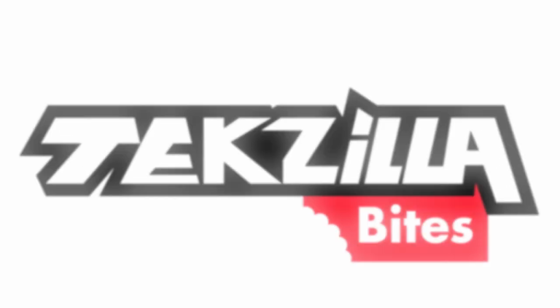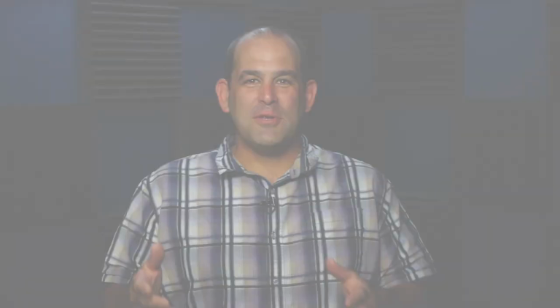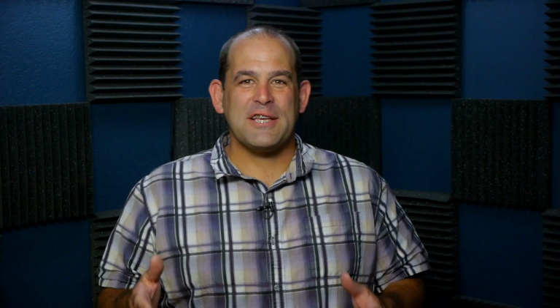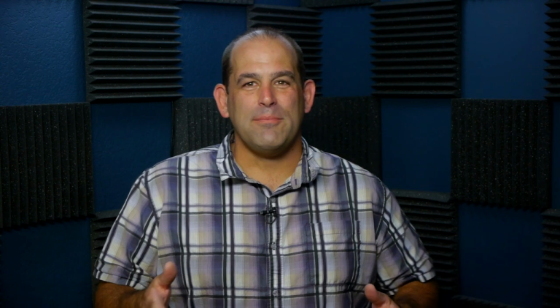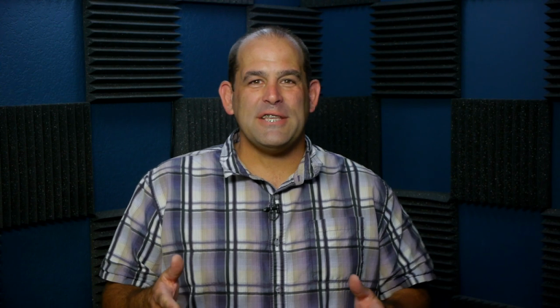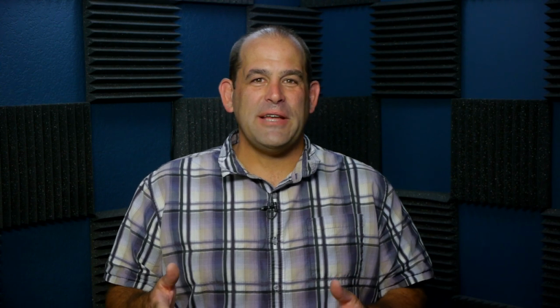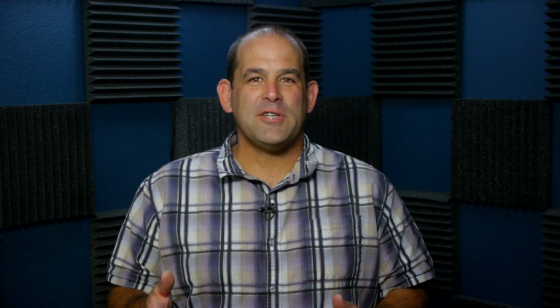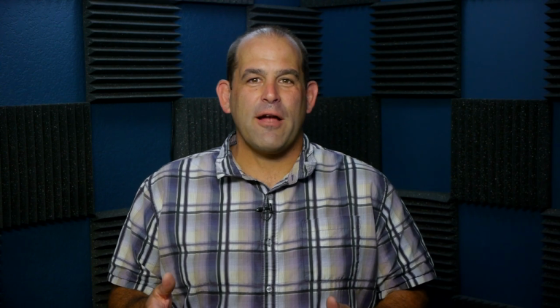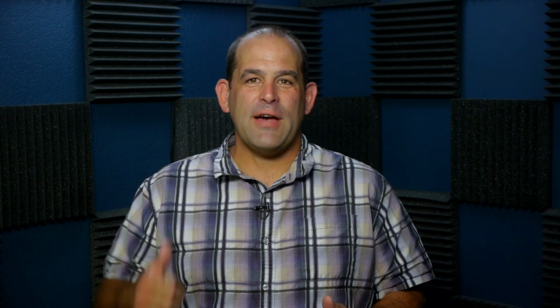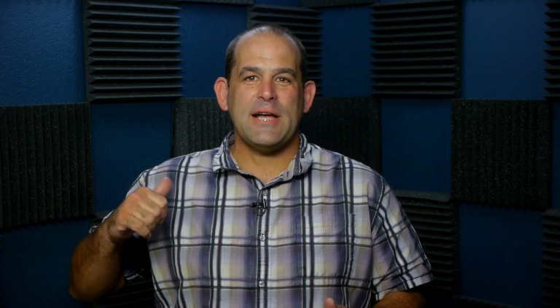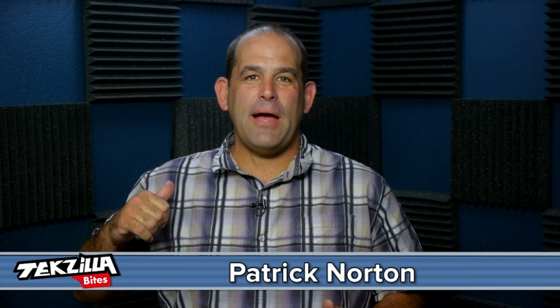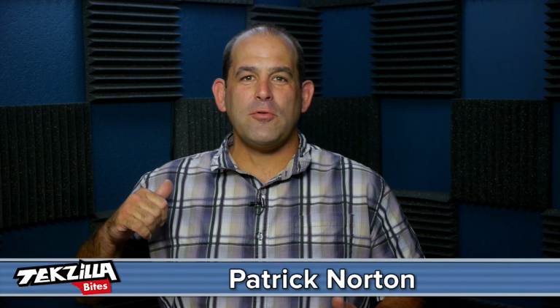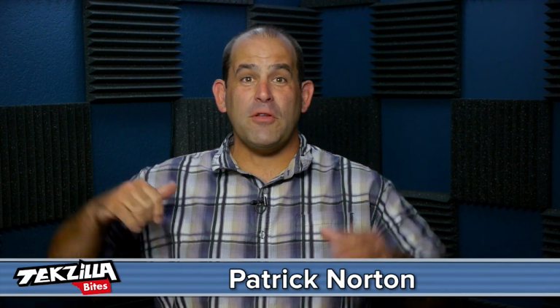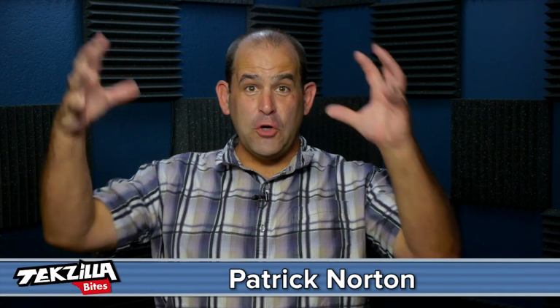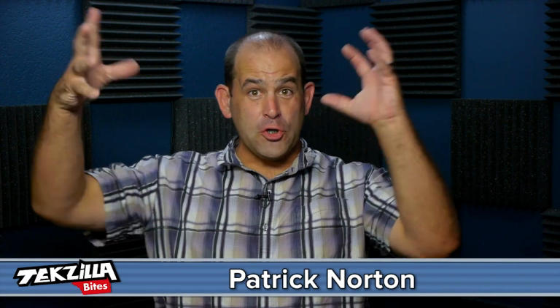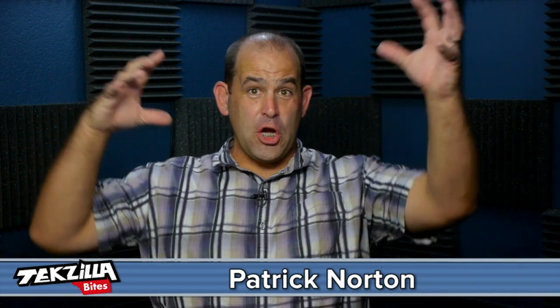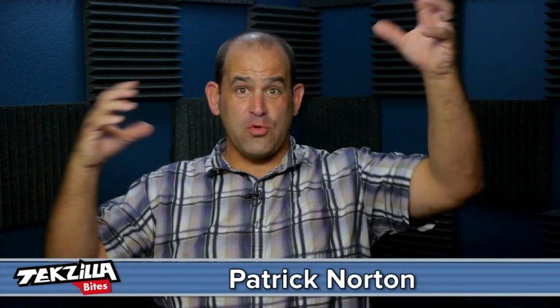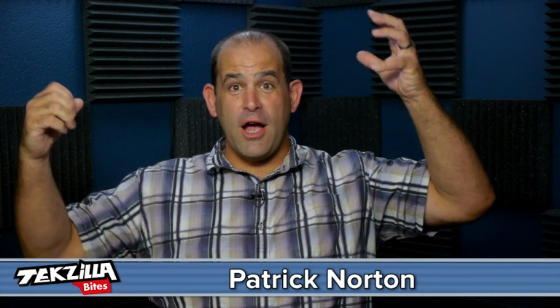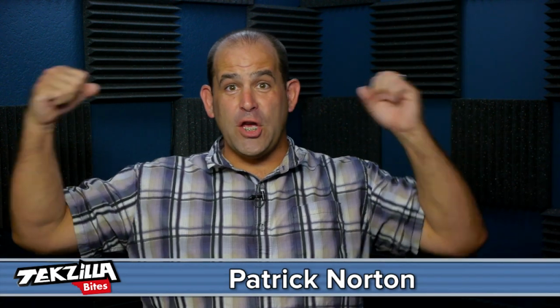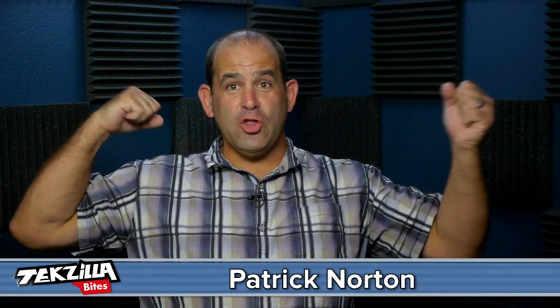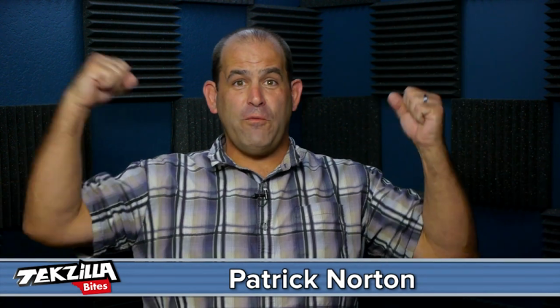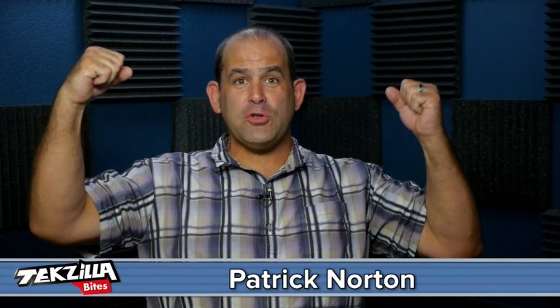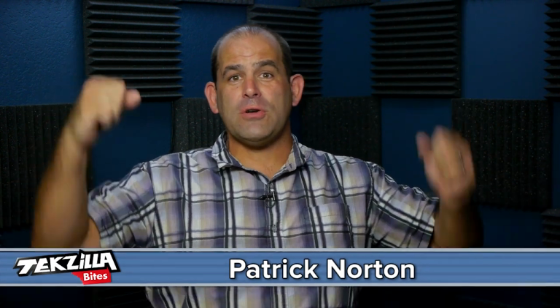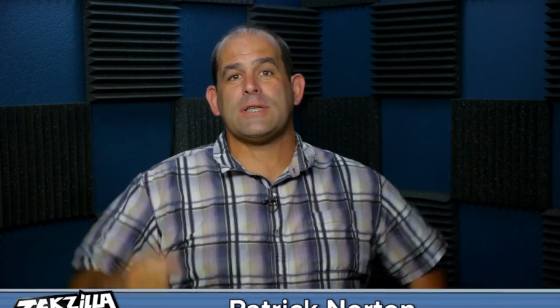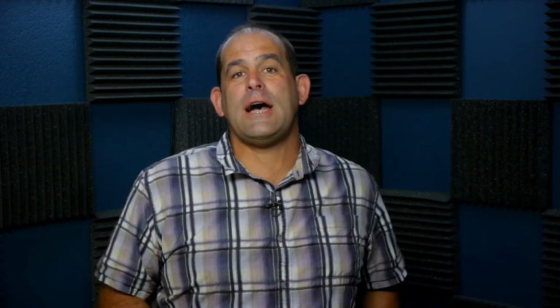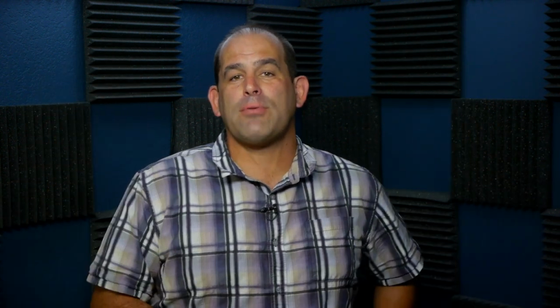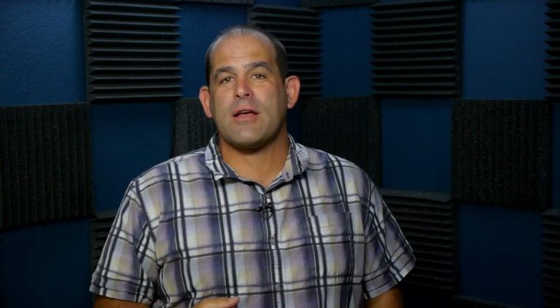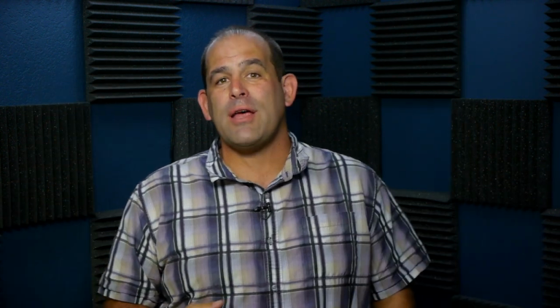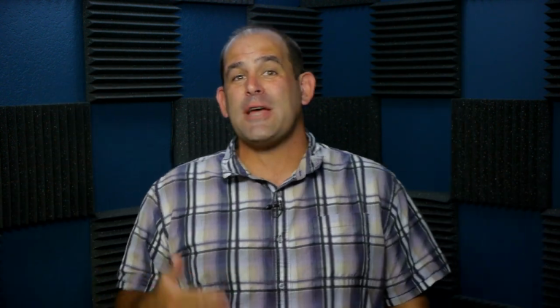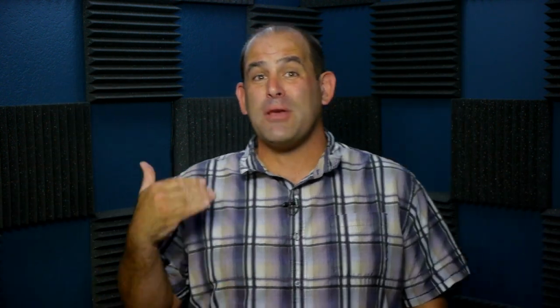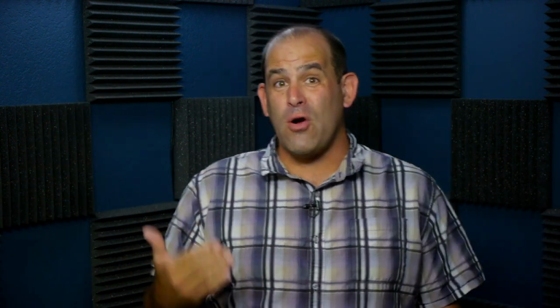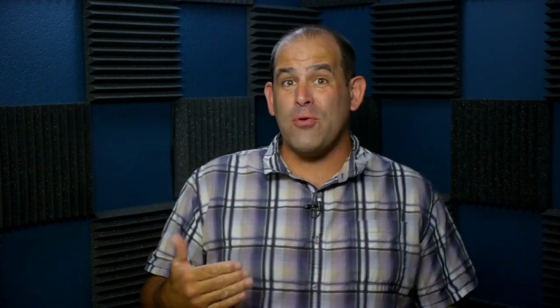Welcome to Techzilla Bites, feeding your tech hunger fast. I'm Patrick Norton, and 'feels like driving in the future' is the kind of product claim that makes me groan, loudly.